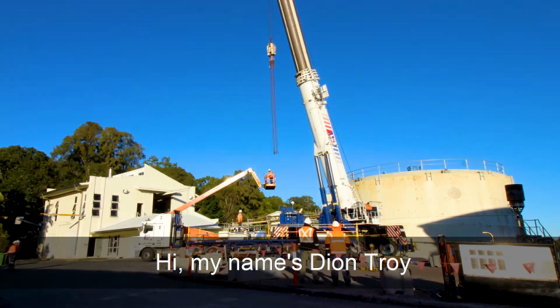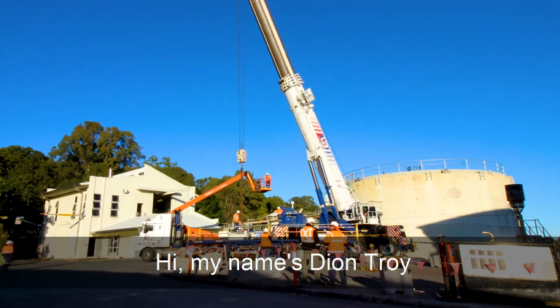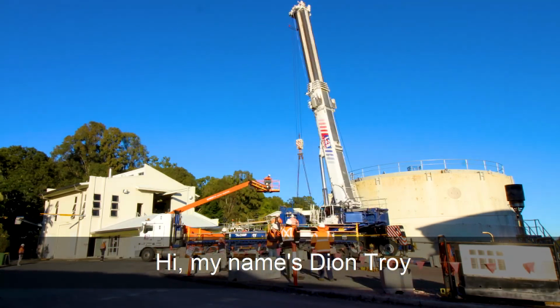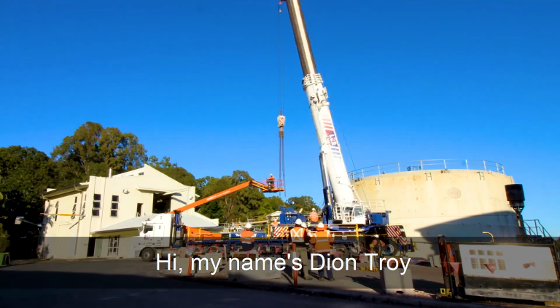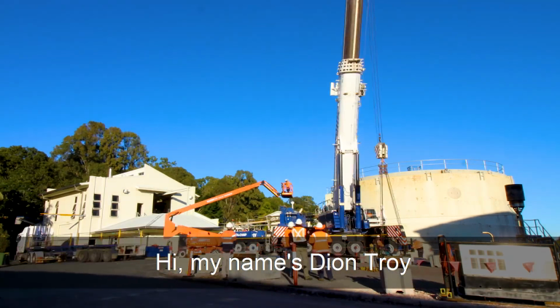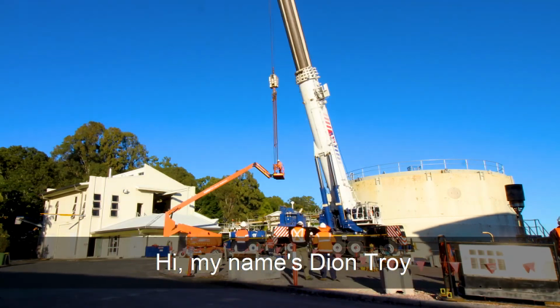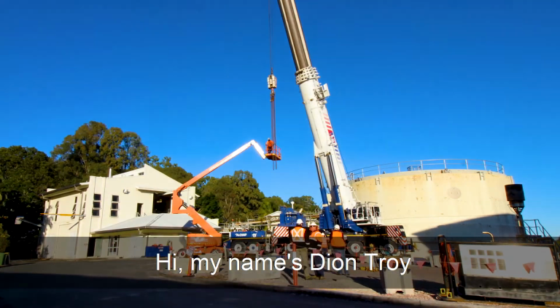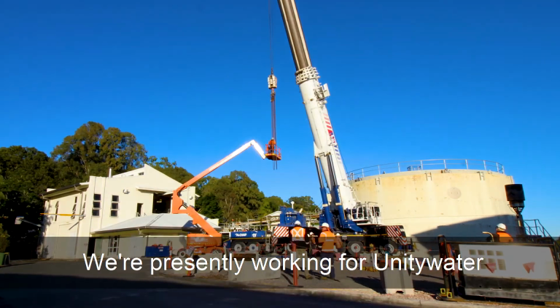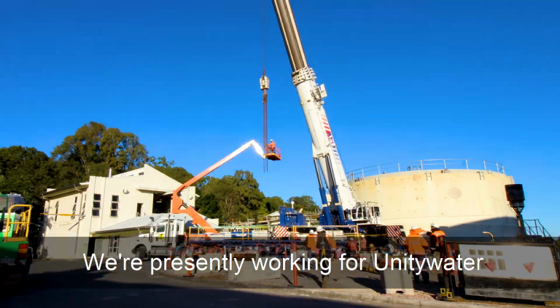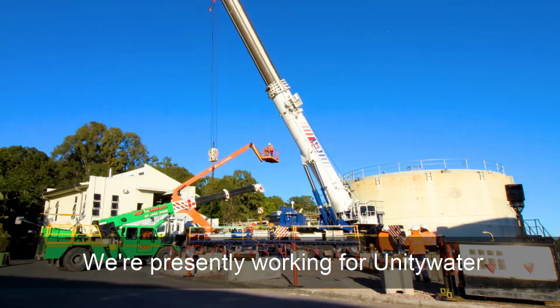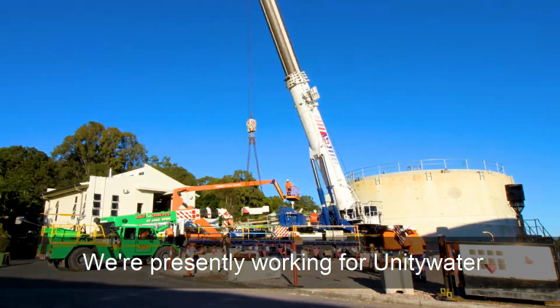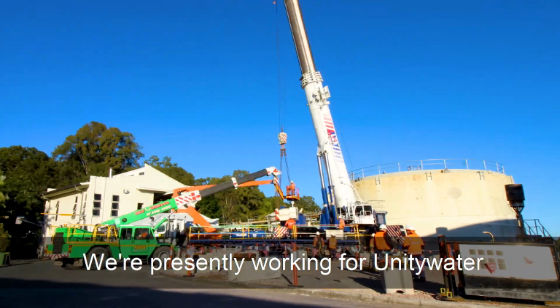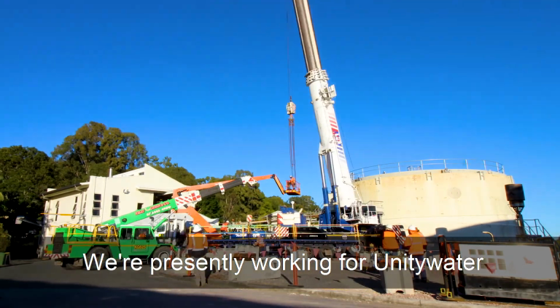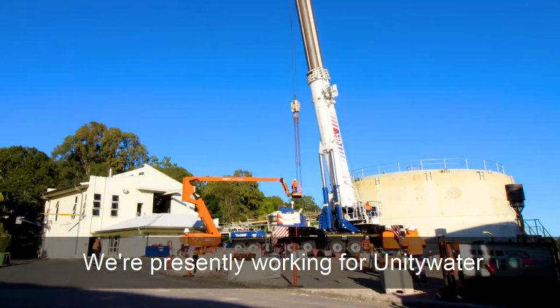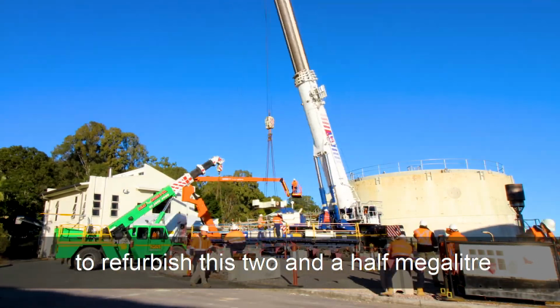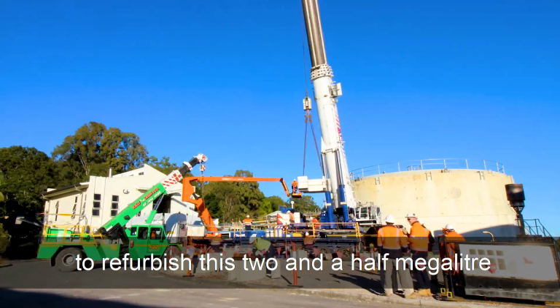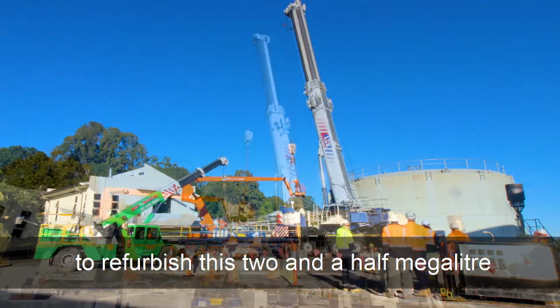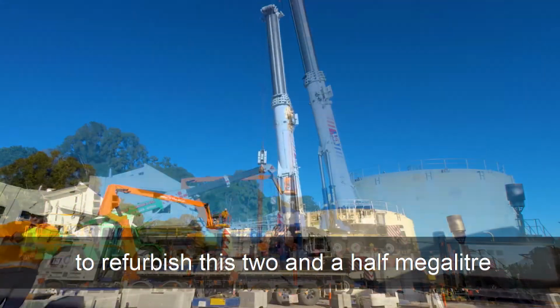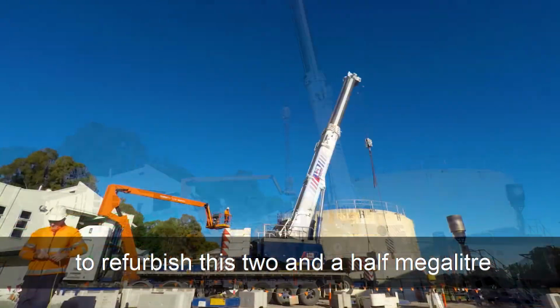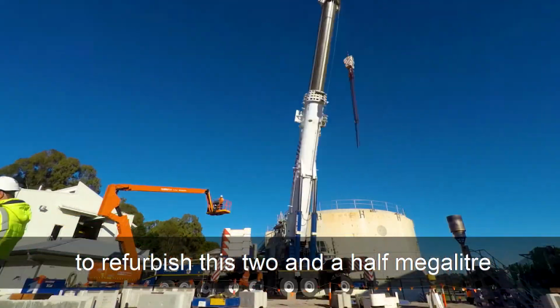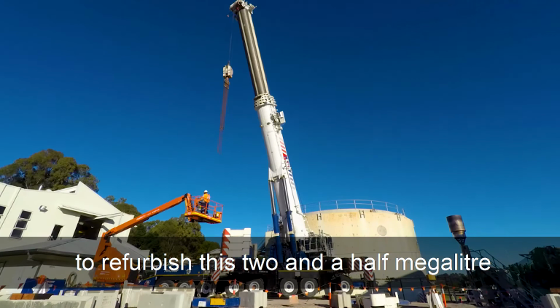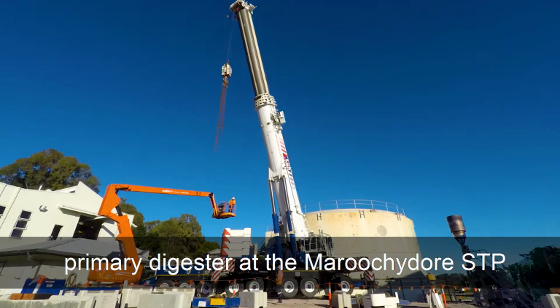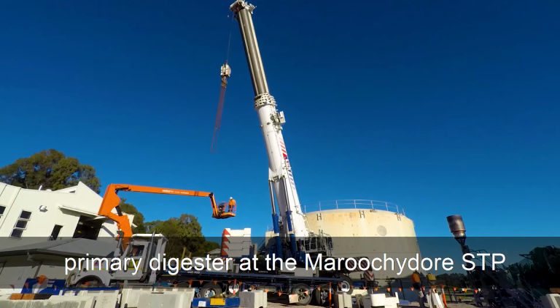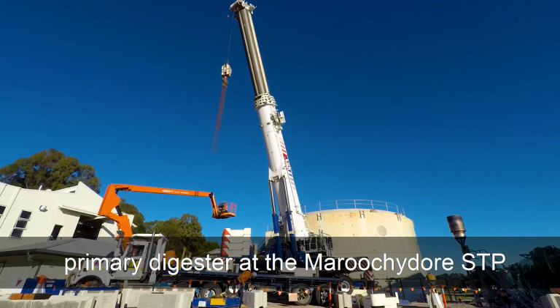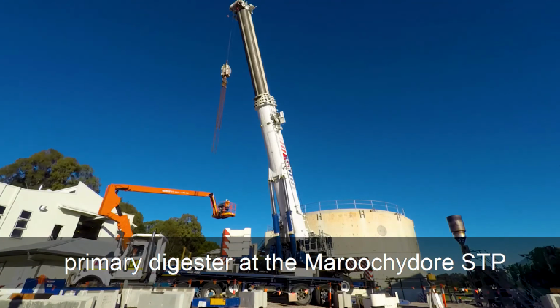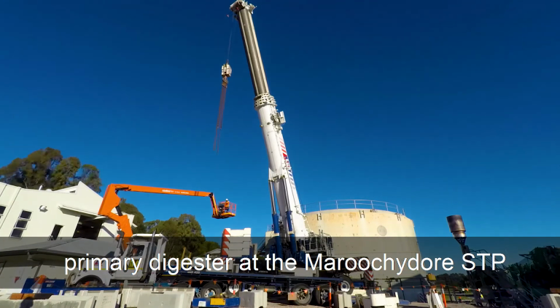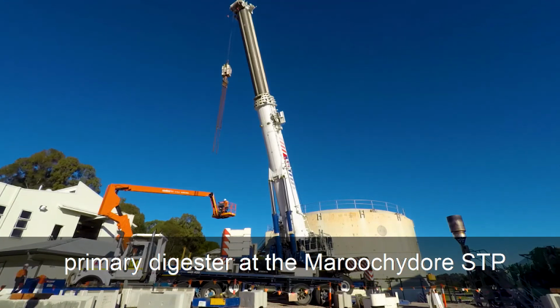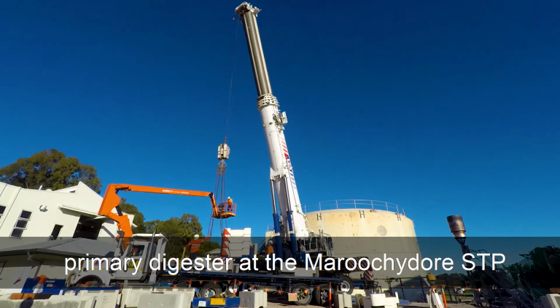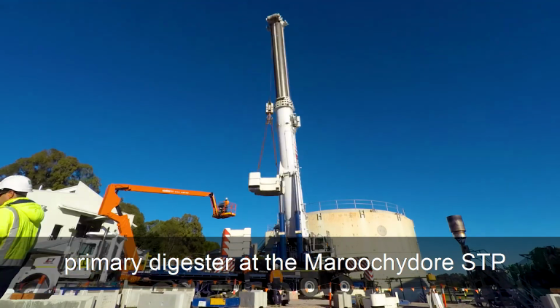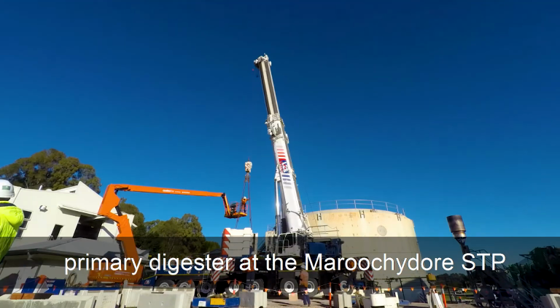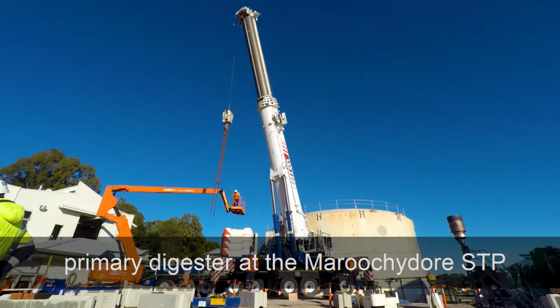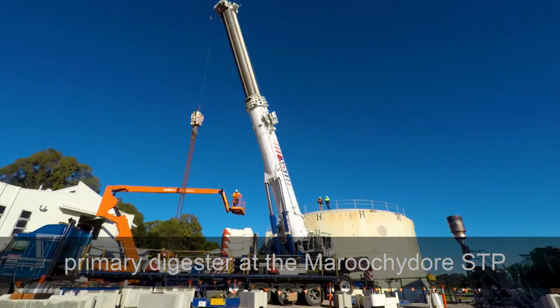Hi, my name is Dion Troy. We're presently working for Unity Water to refurbish this two-and-a-half-megalitre primary digester at the Maroochzor STP.